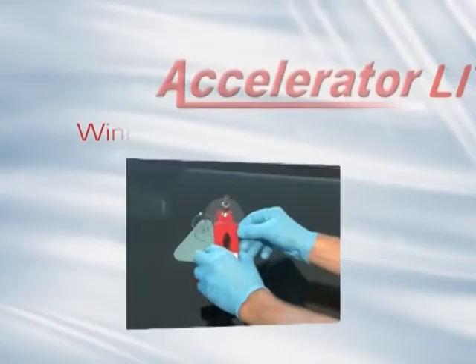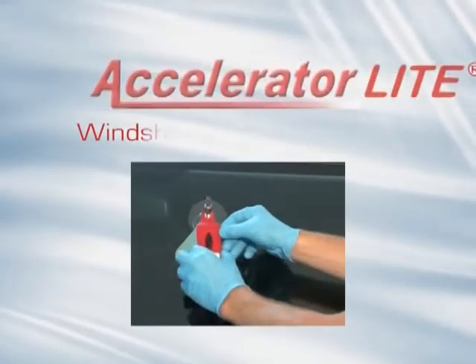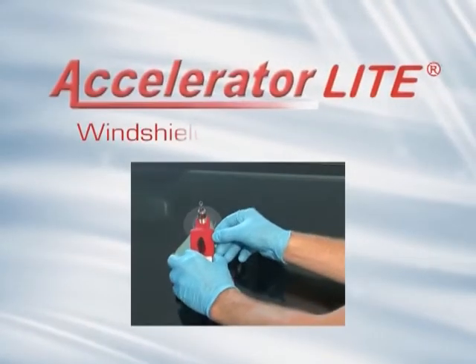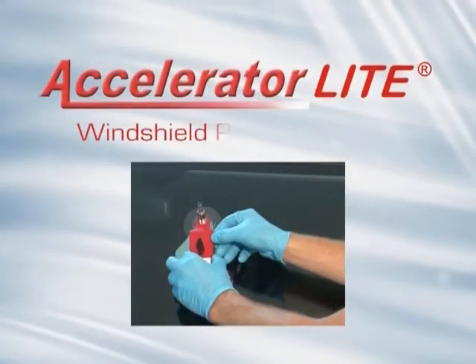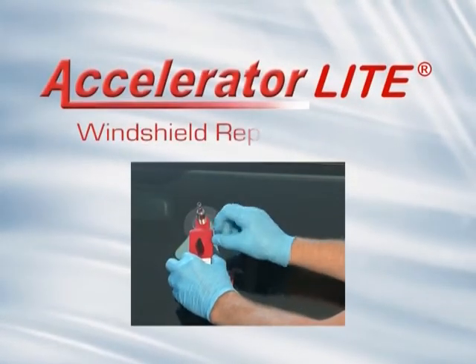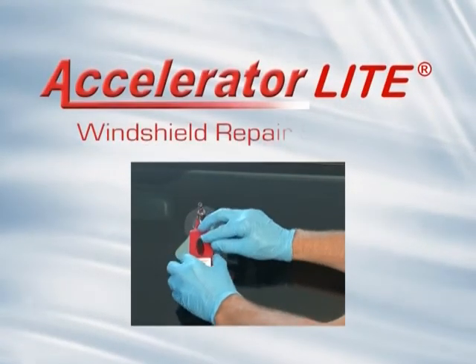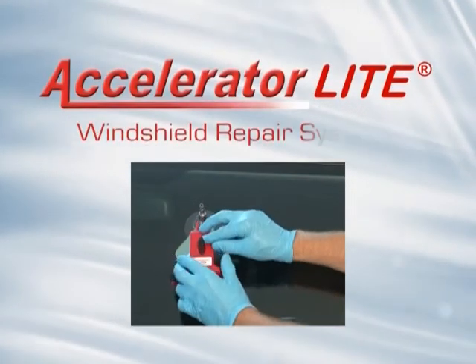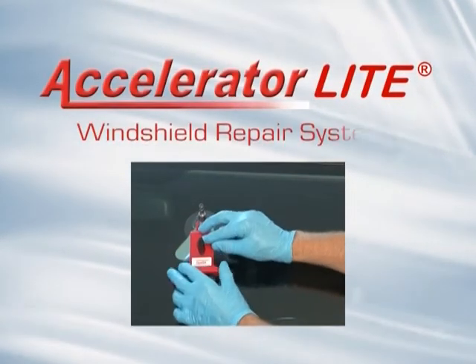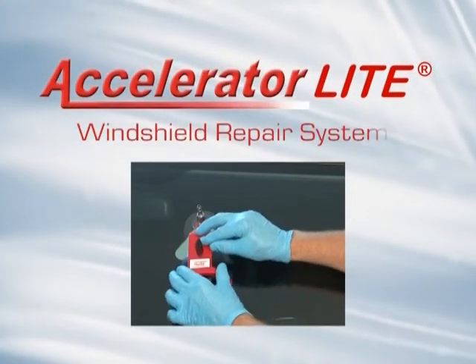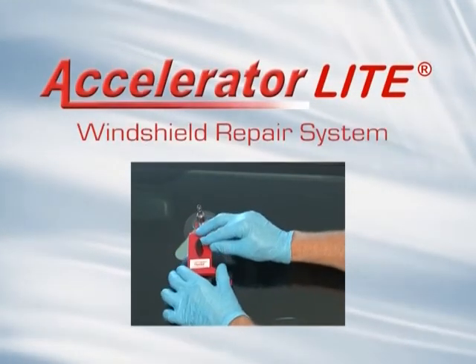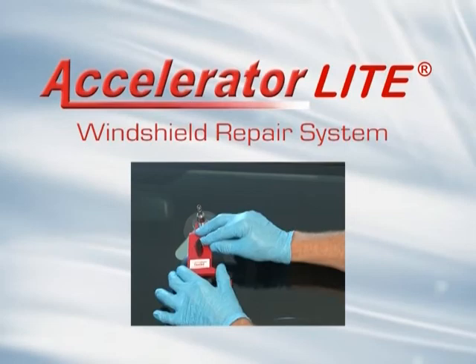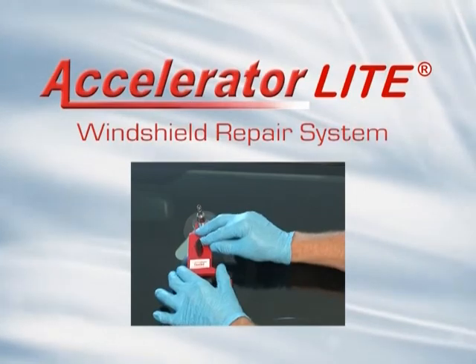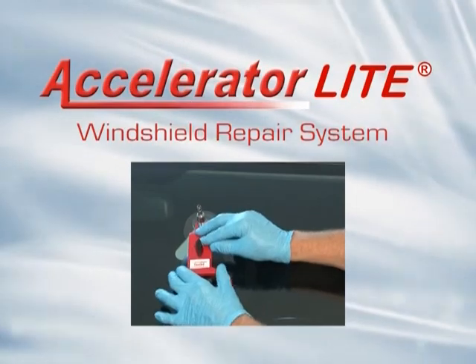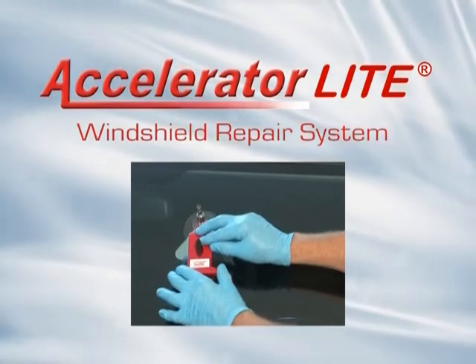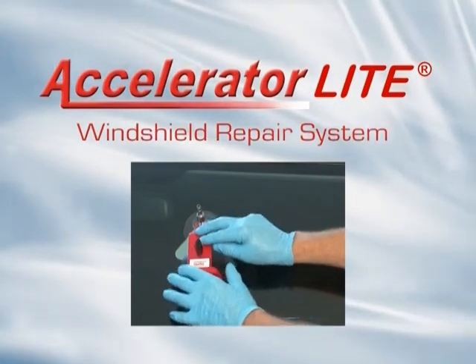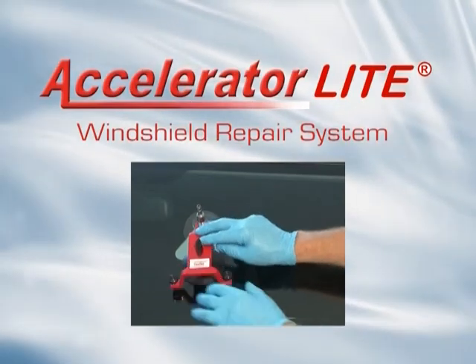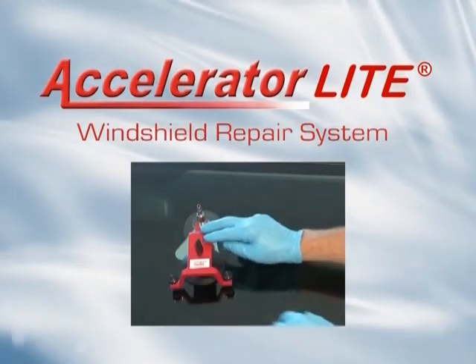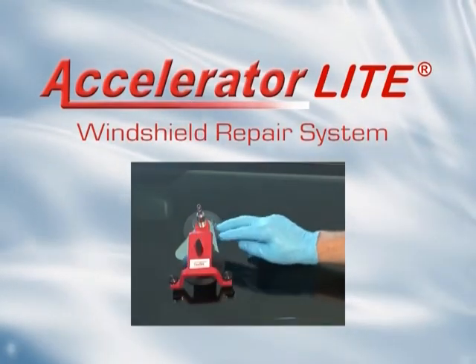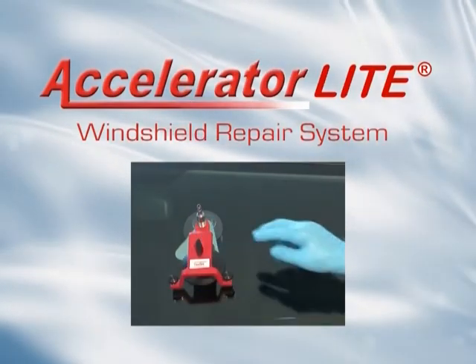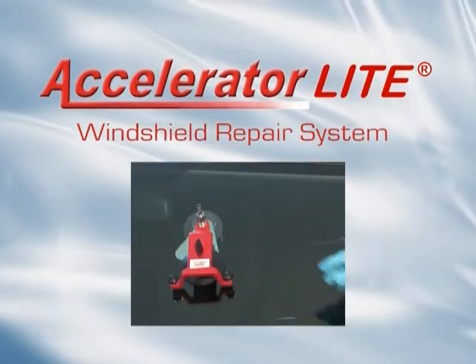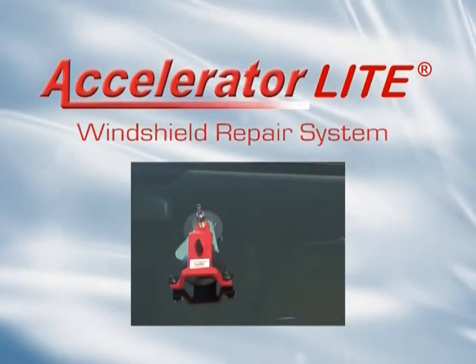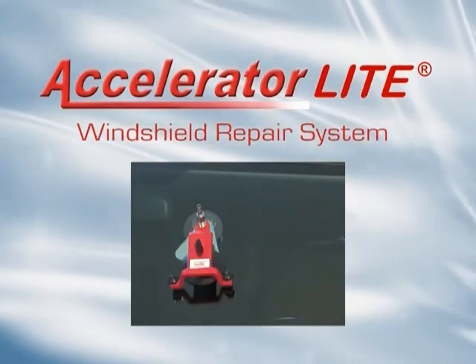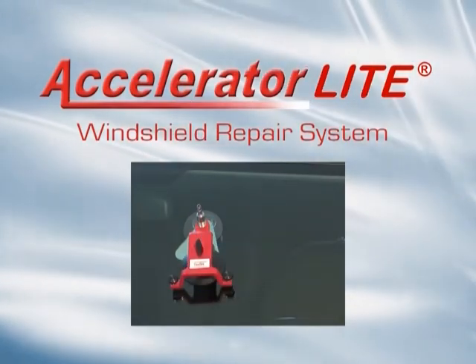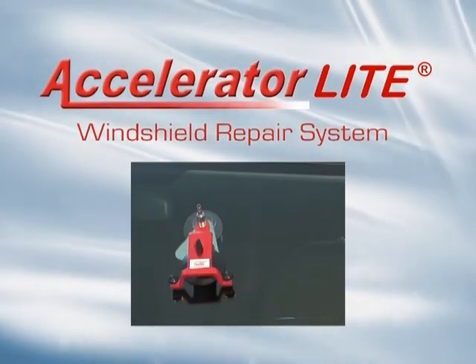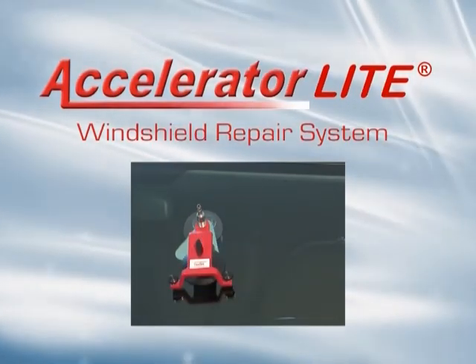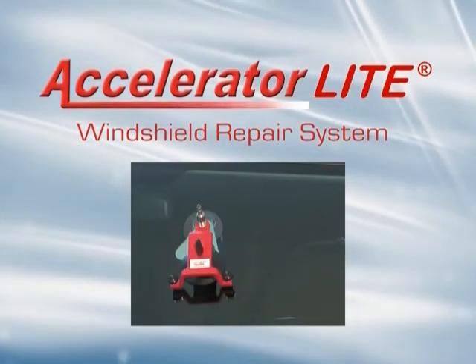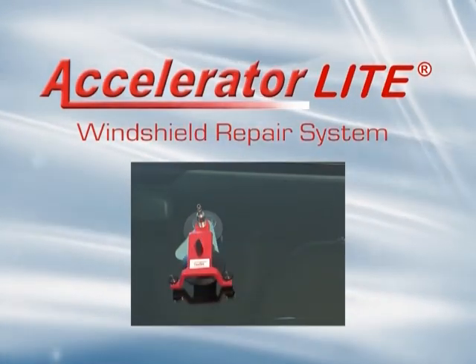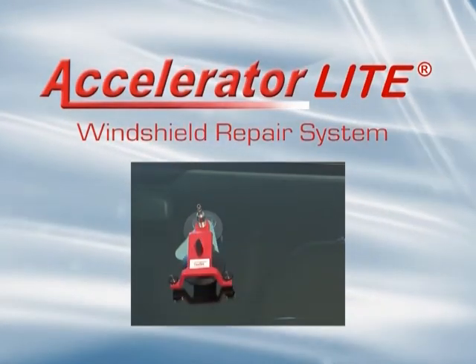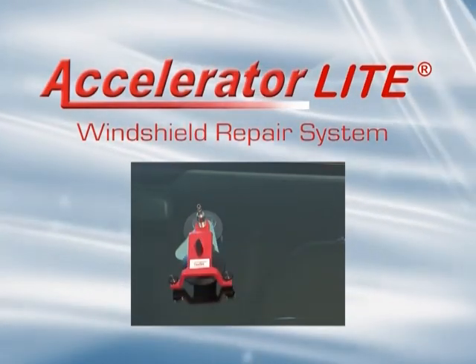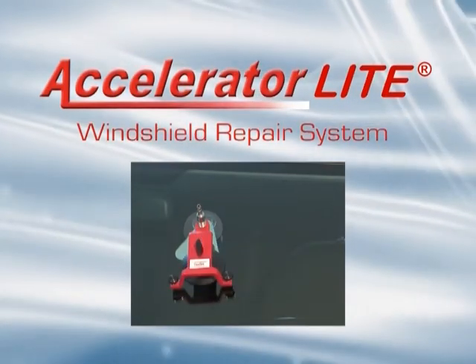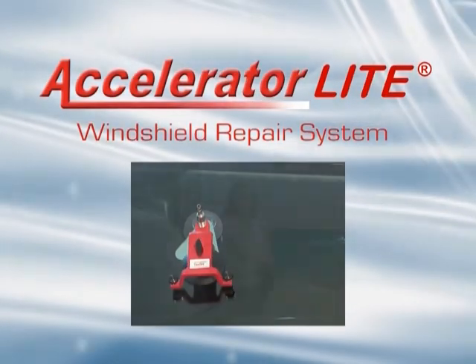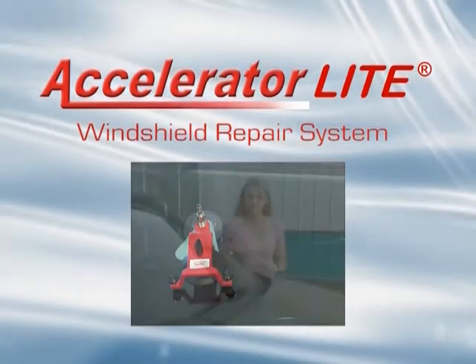The Accelerator Lite windshield repair system, engineered to produce clear repairs faster.